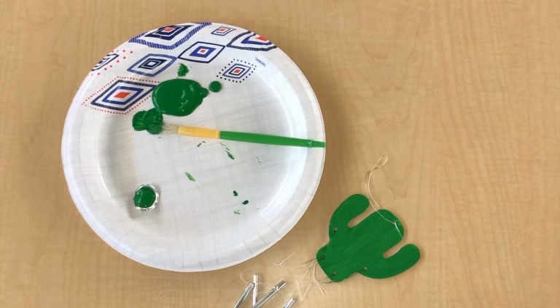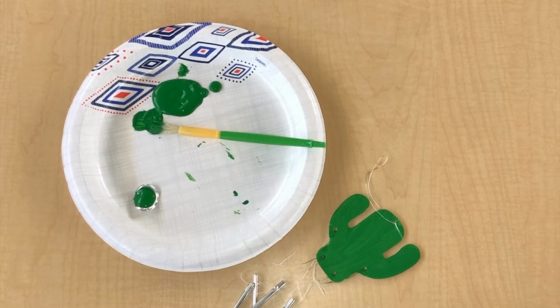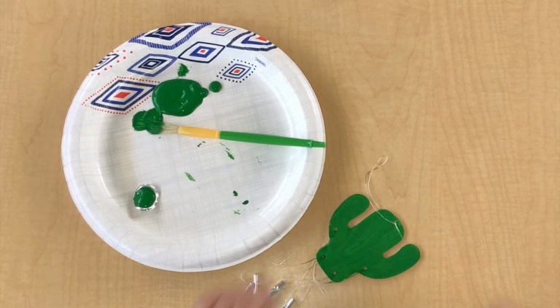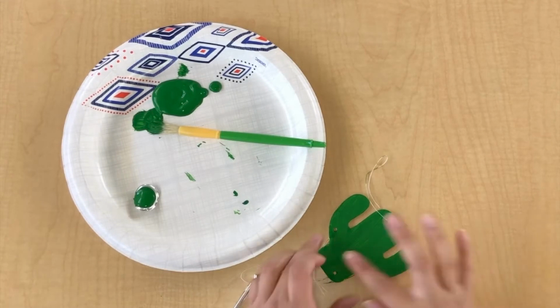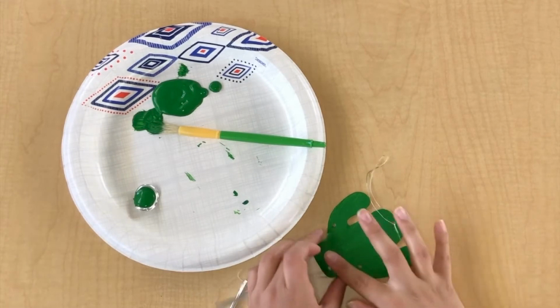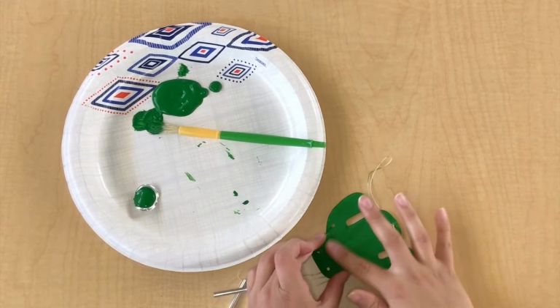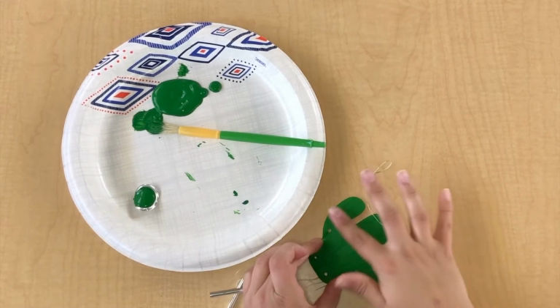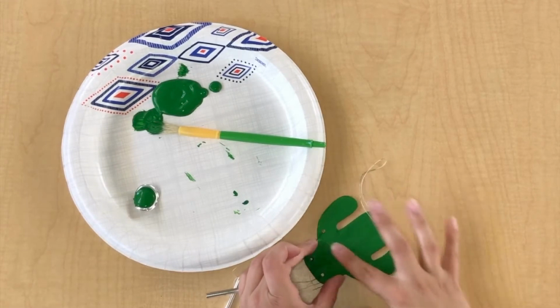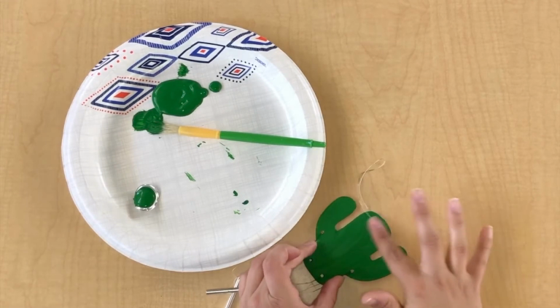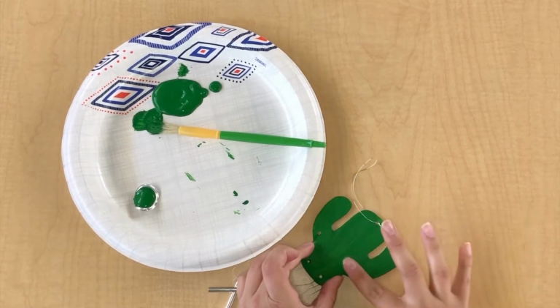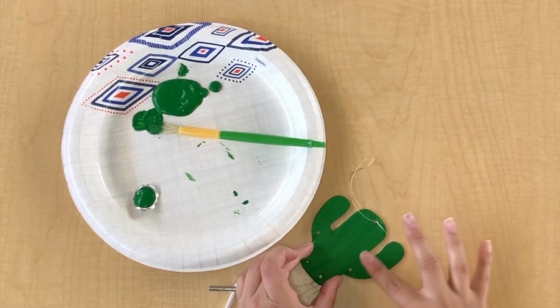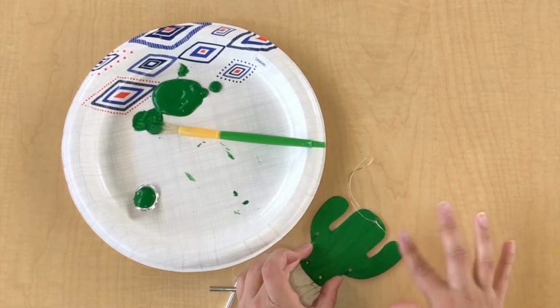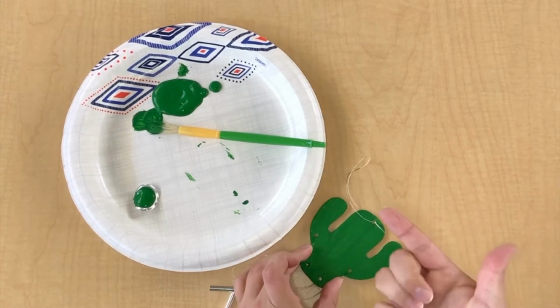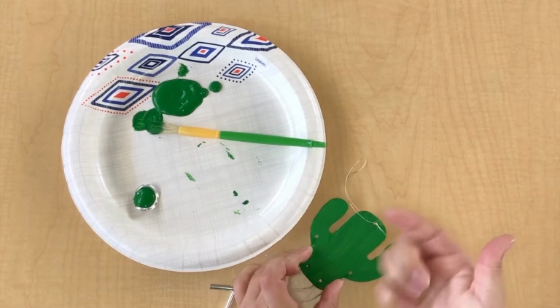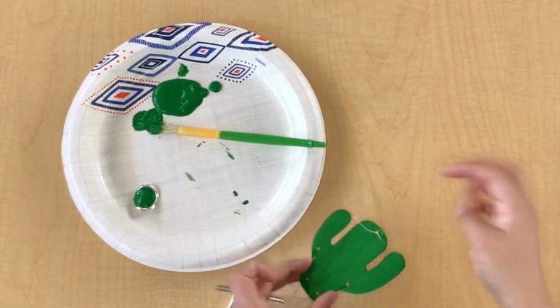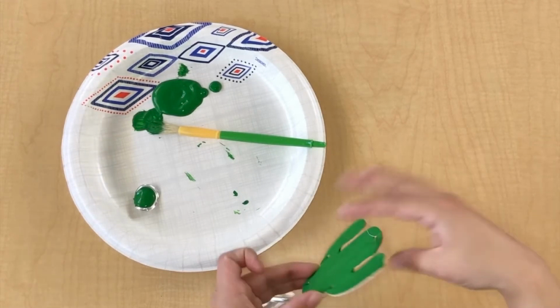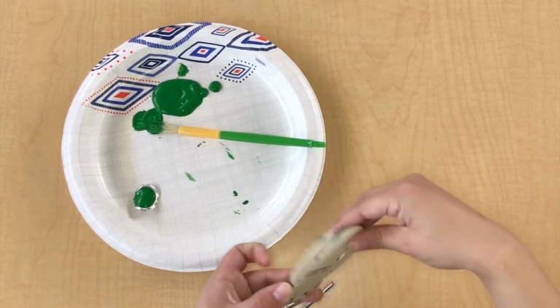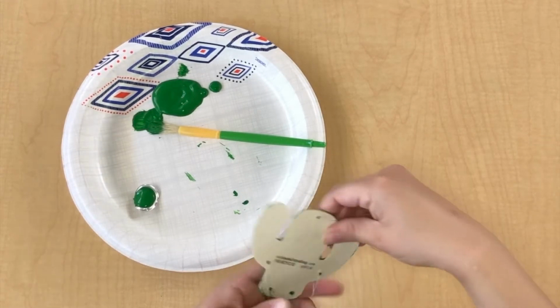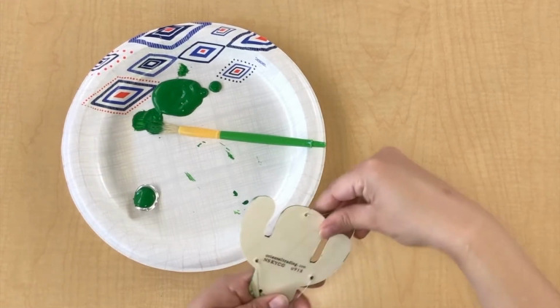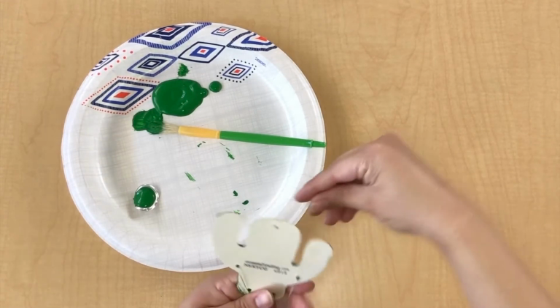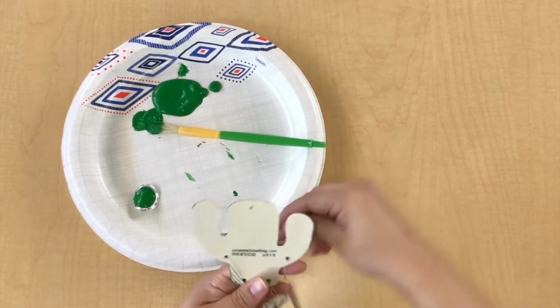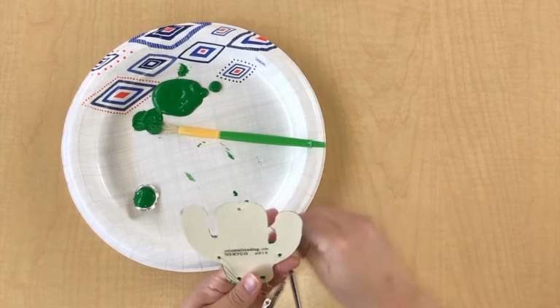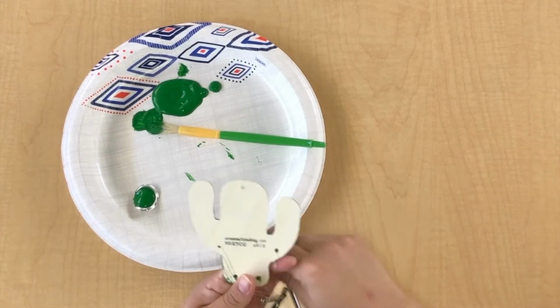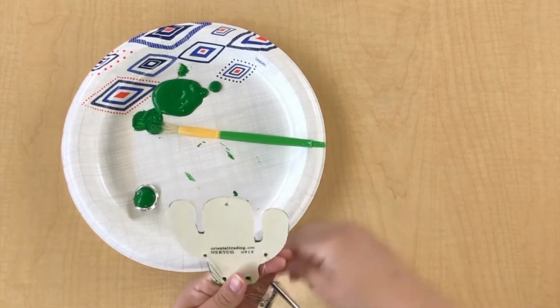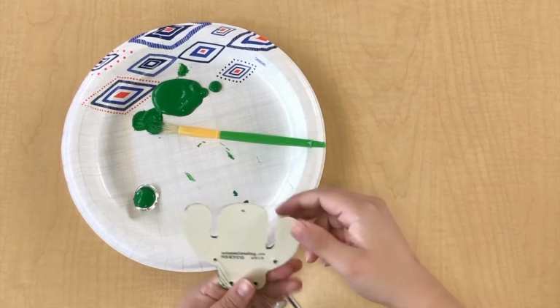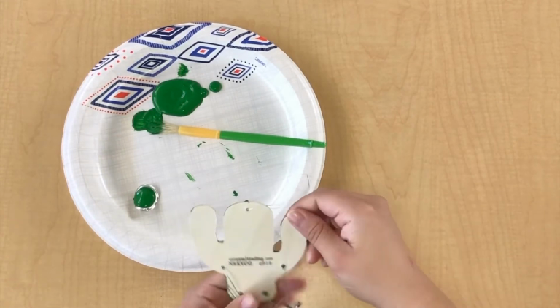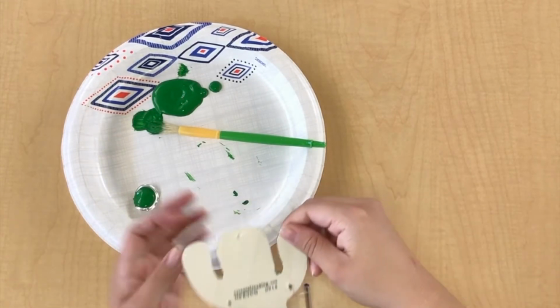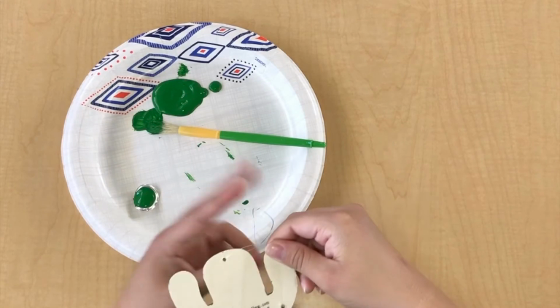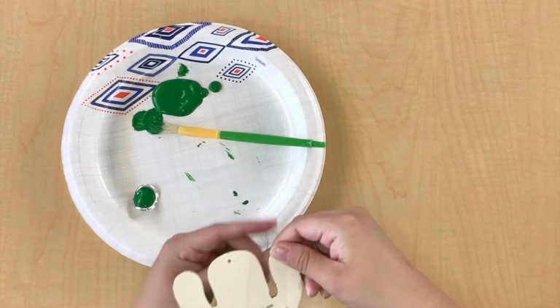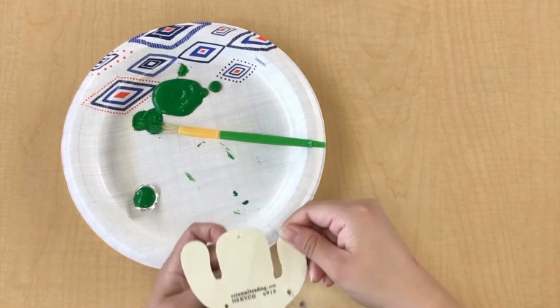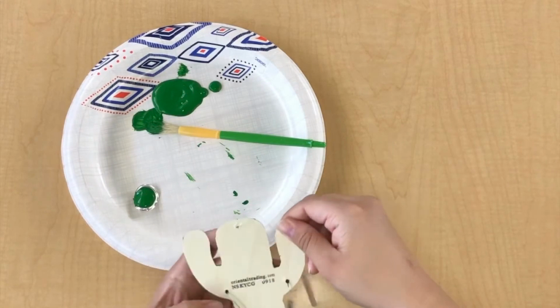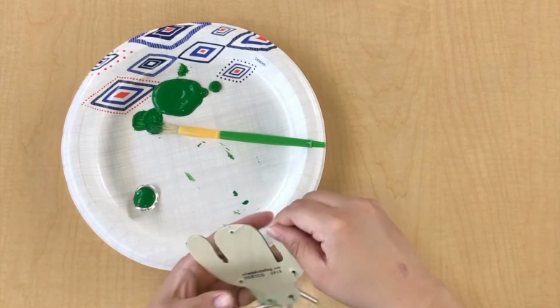Once you let the paint dry for about 20 to 30 minutes, flip it over and paint the other side.